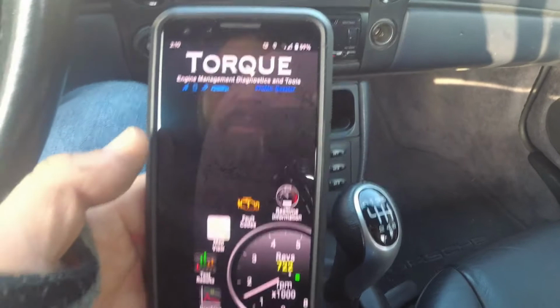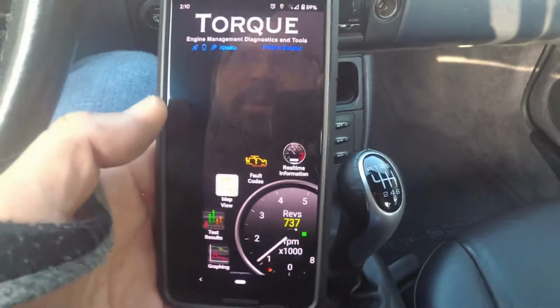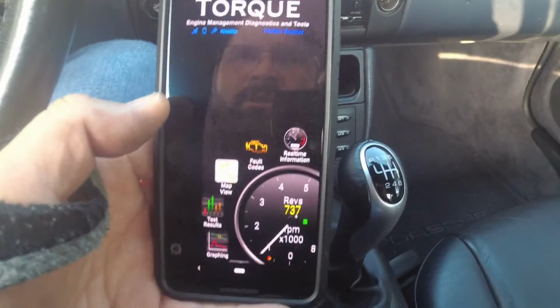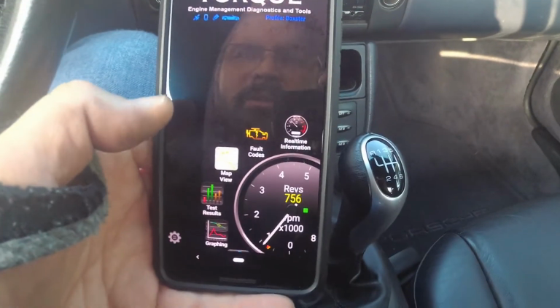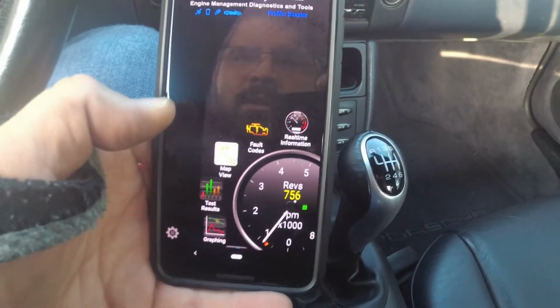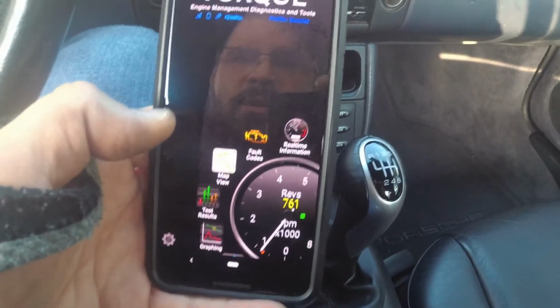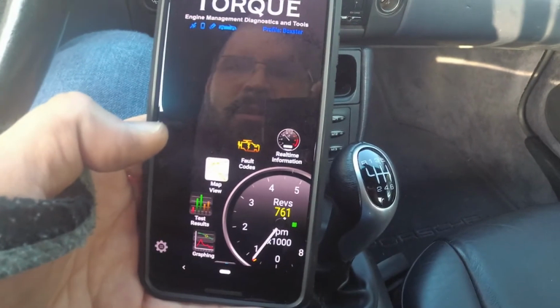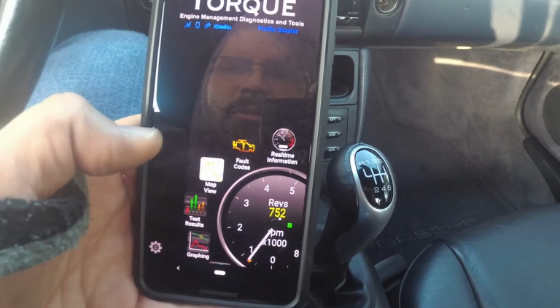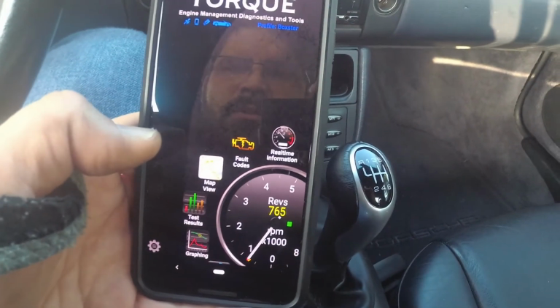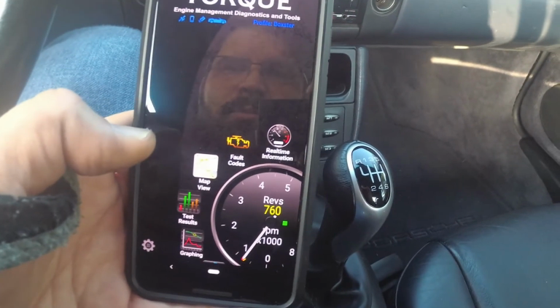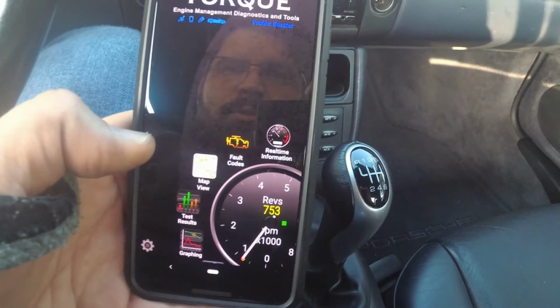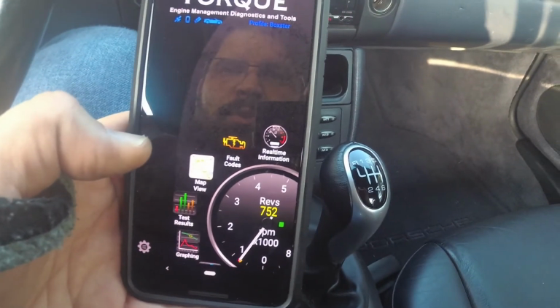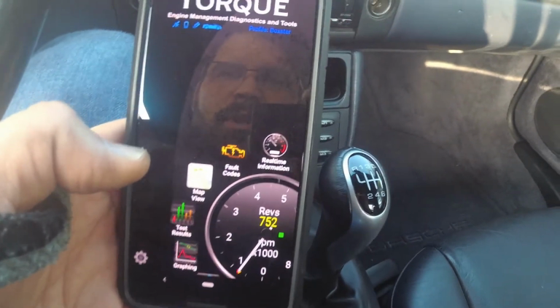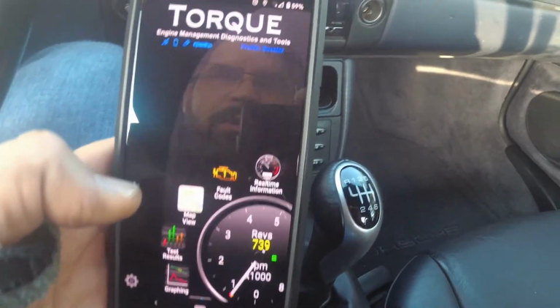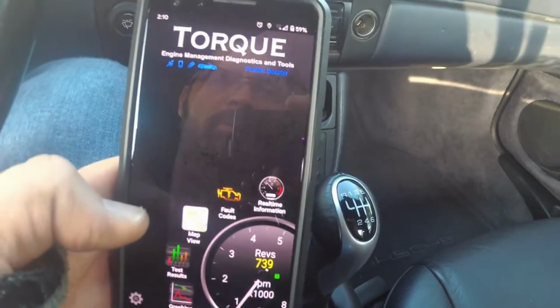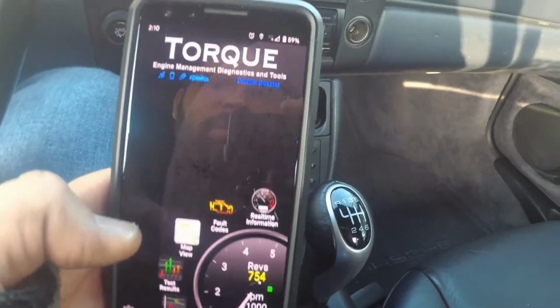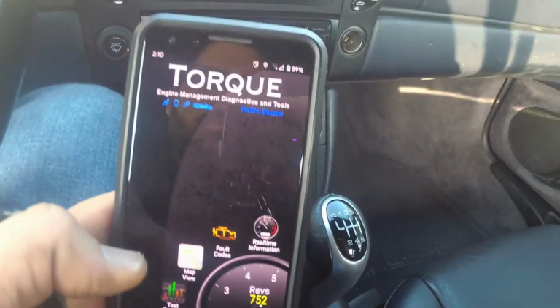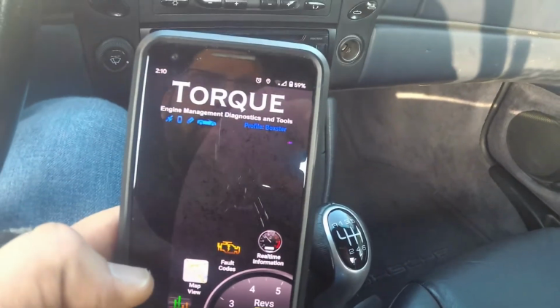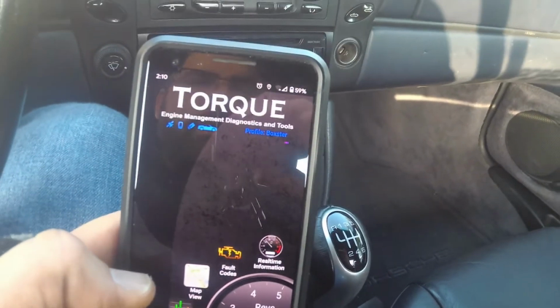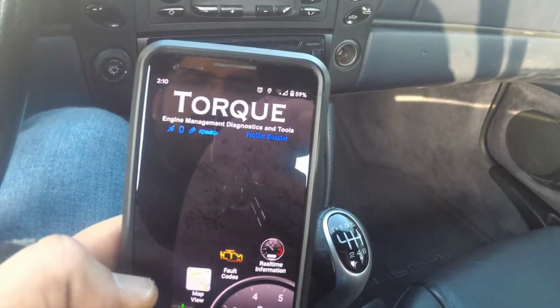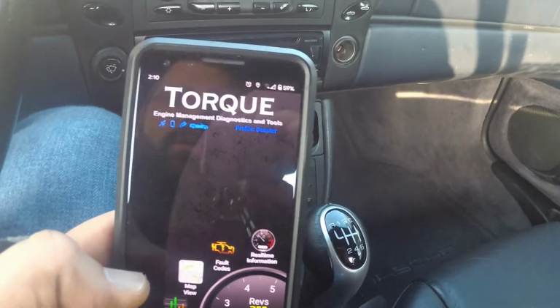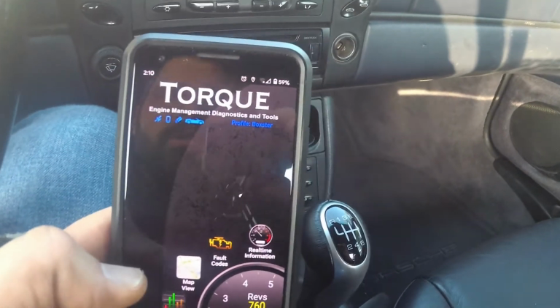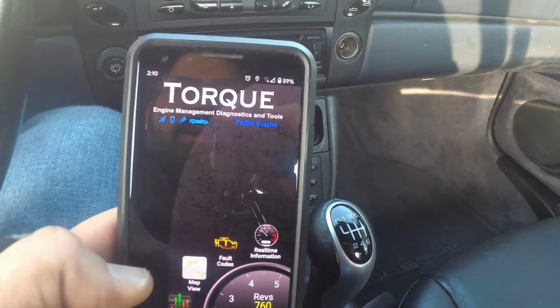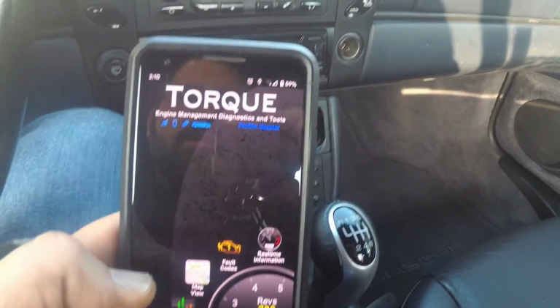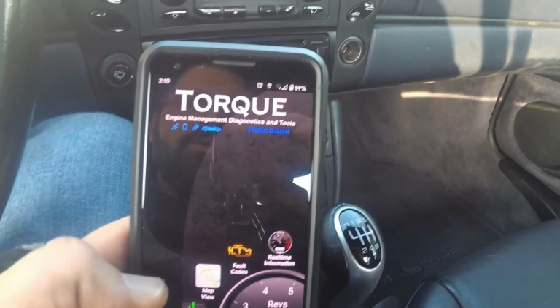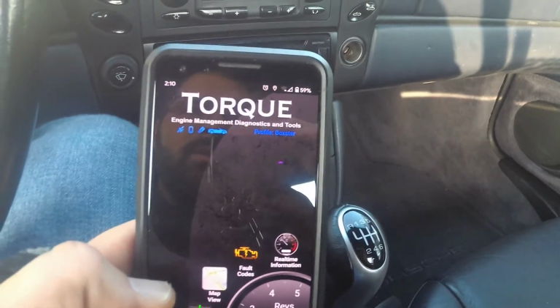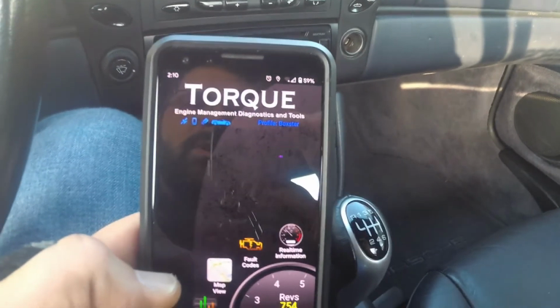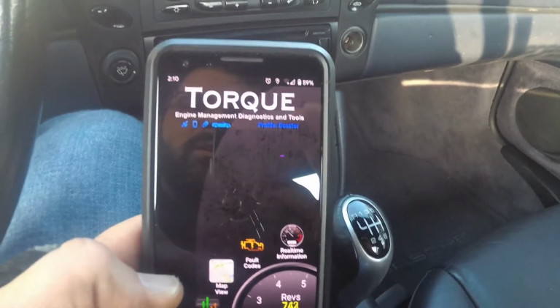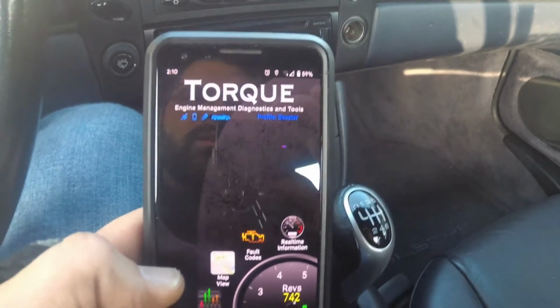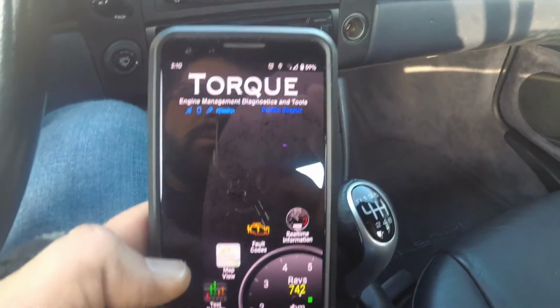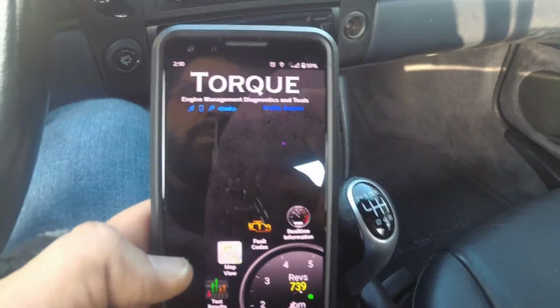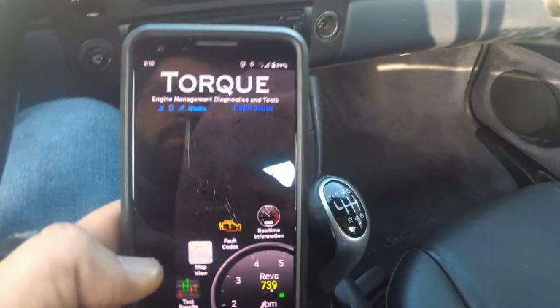Anyways, it looks like we're doing pretty good, so I'm going to go take this thing on a test drive and see what's up.